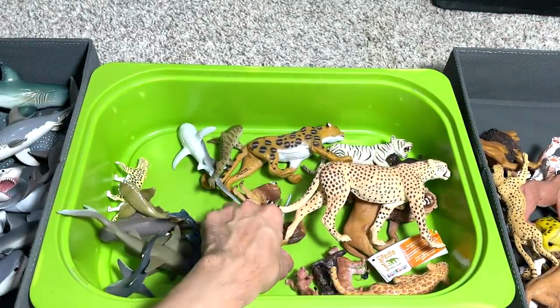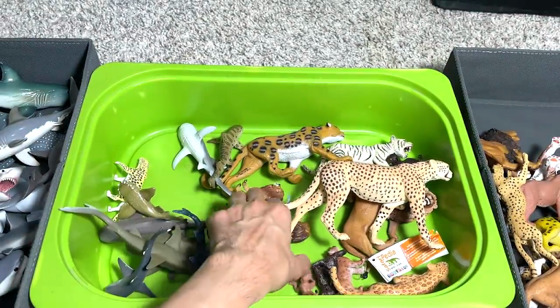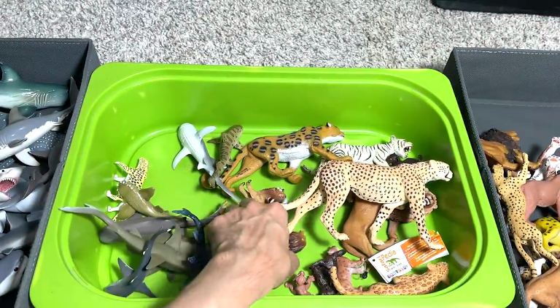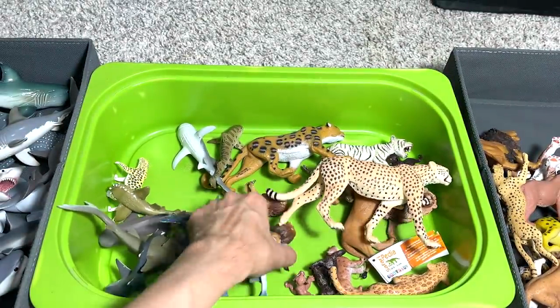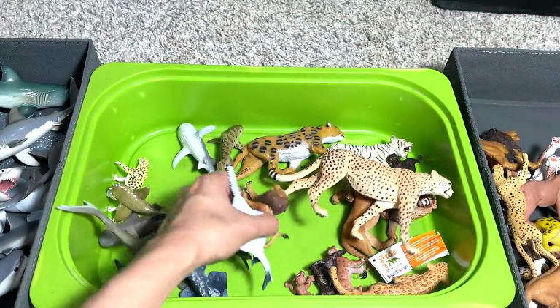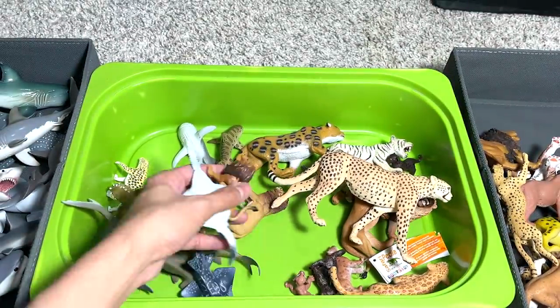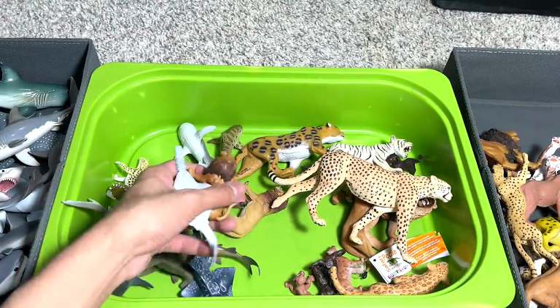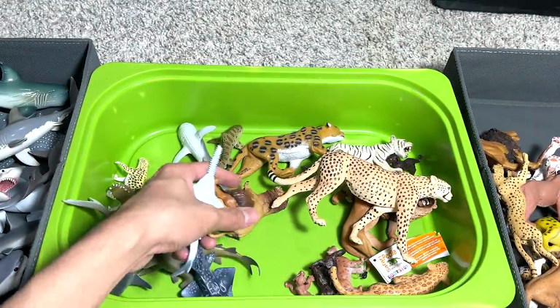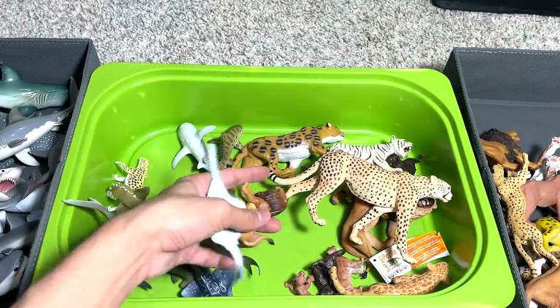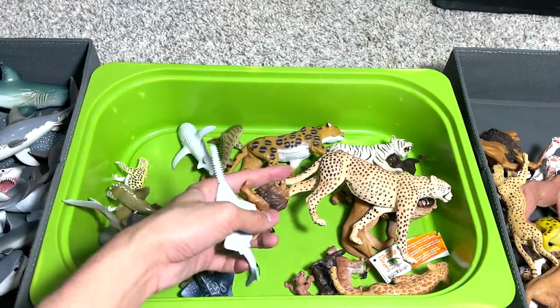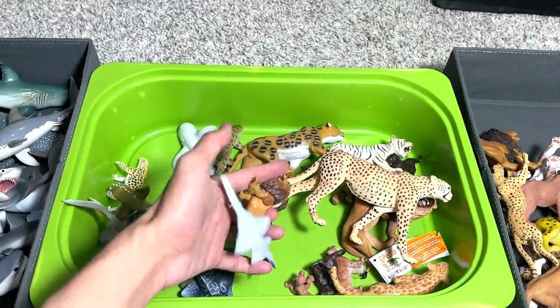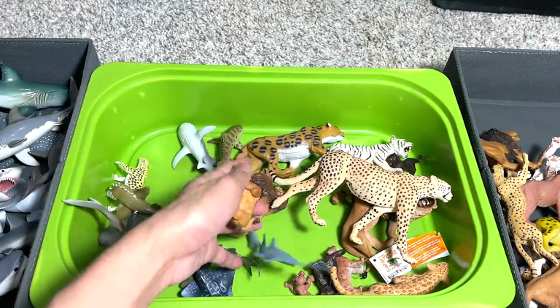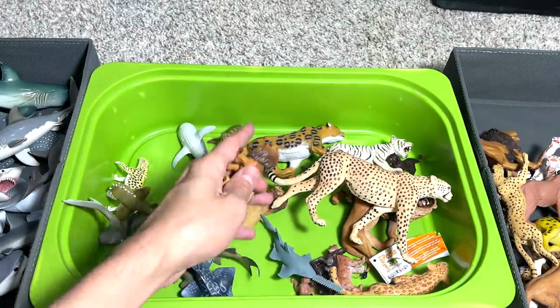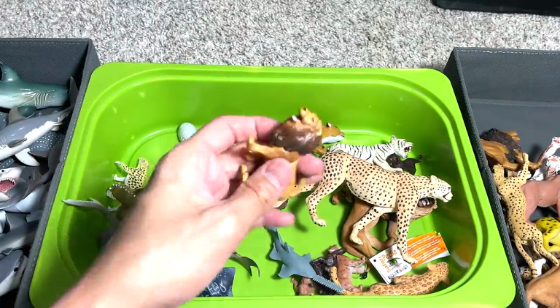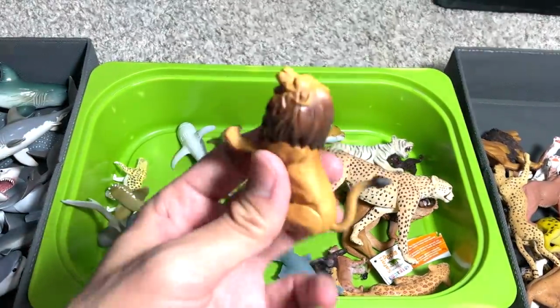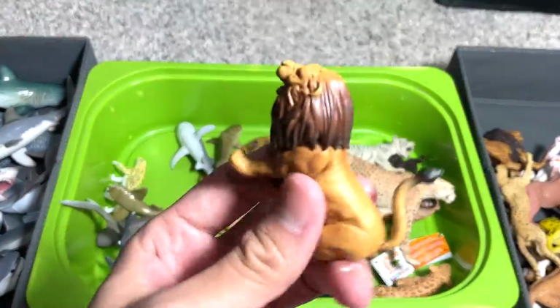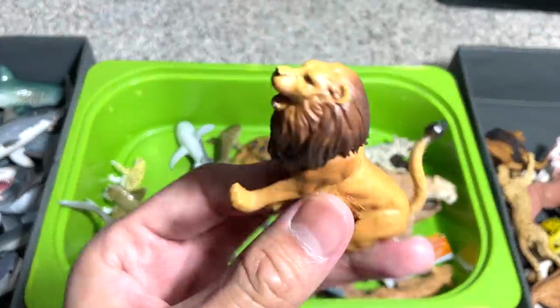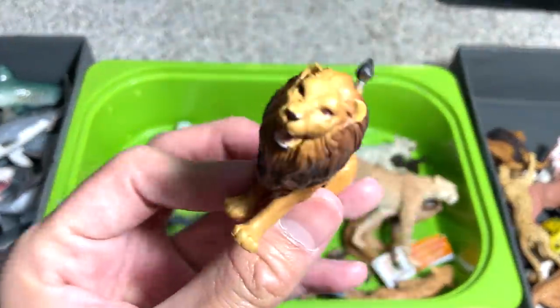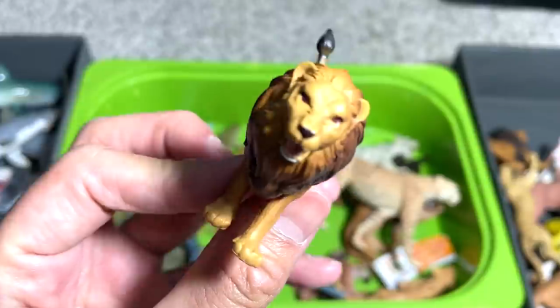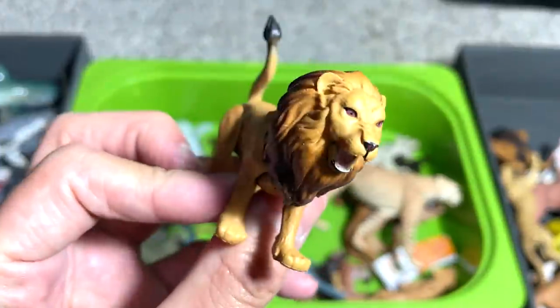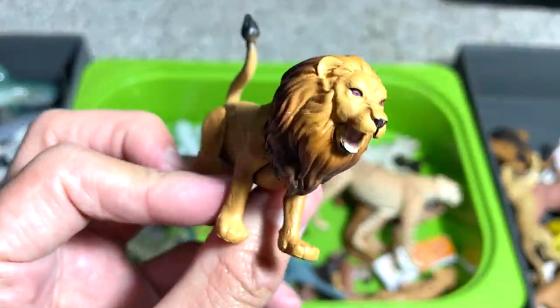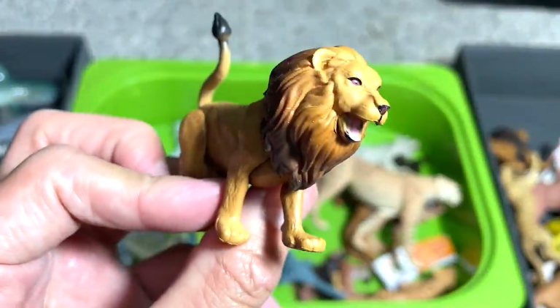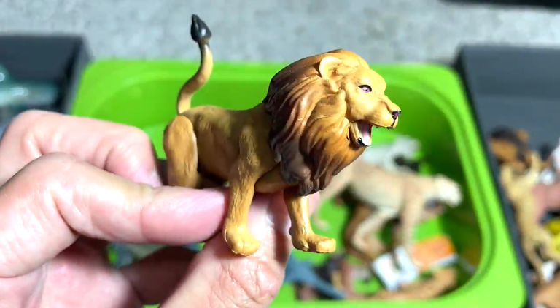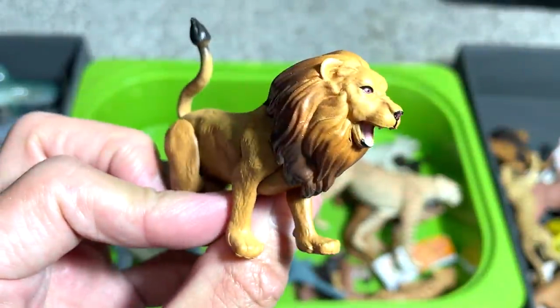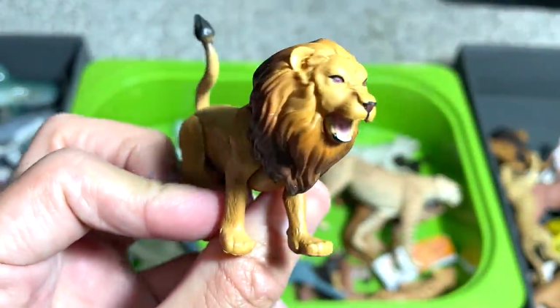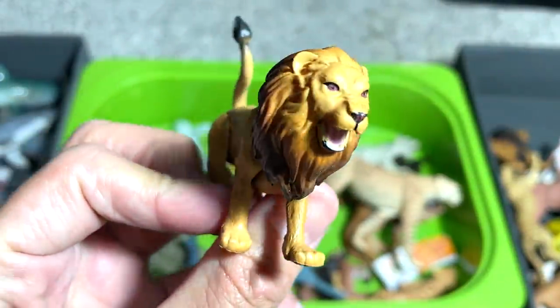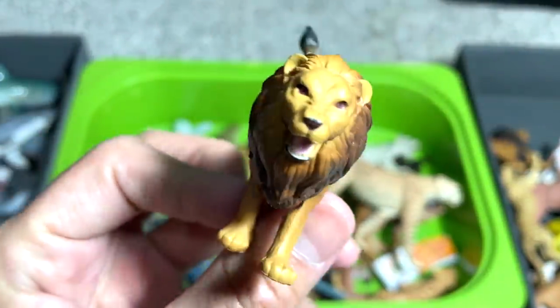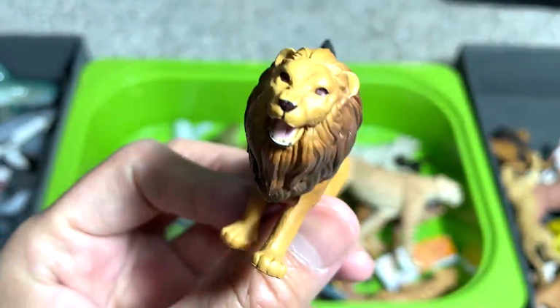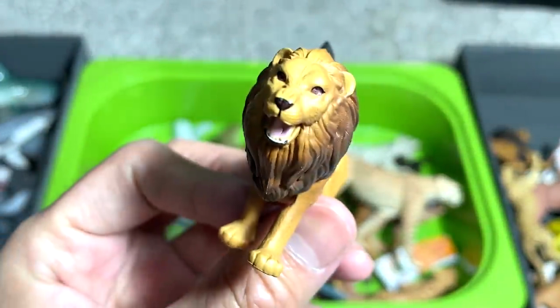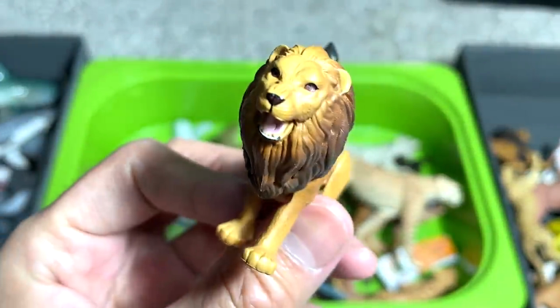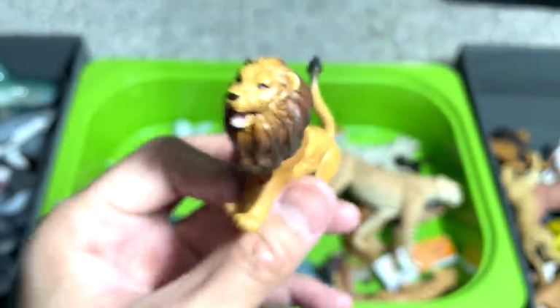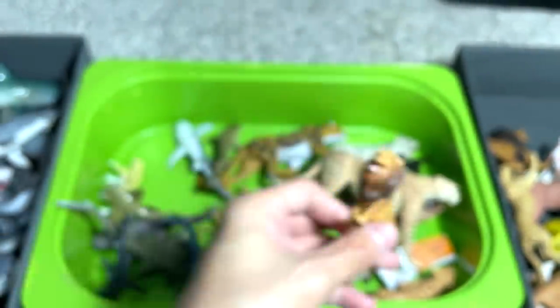This is a Takara Tomy lion. It's kind of nice.